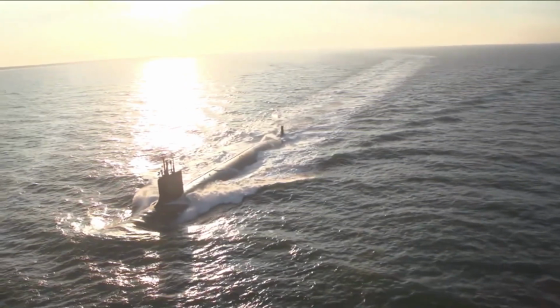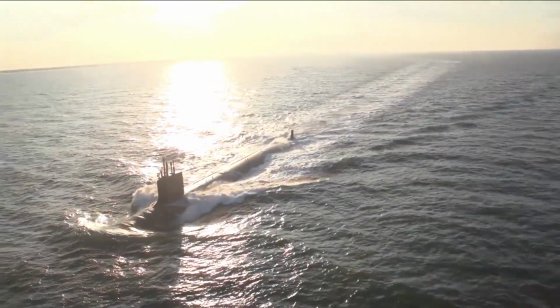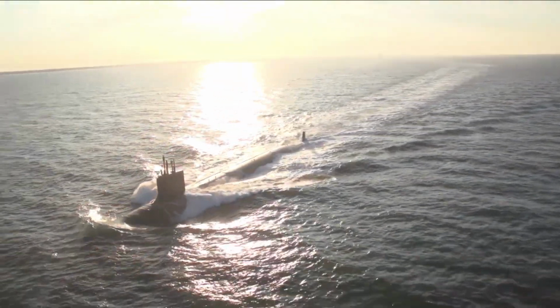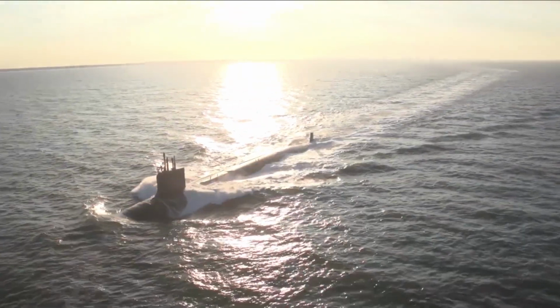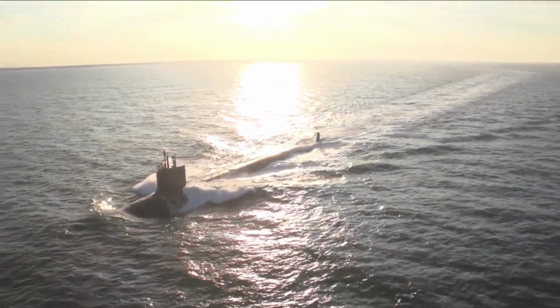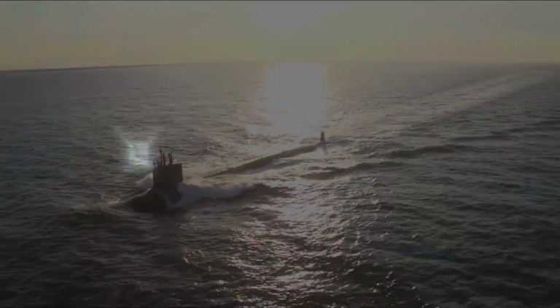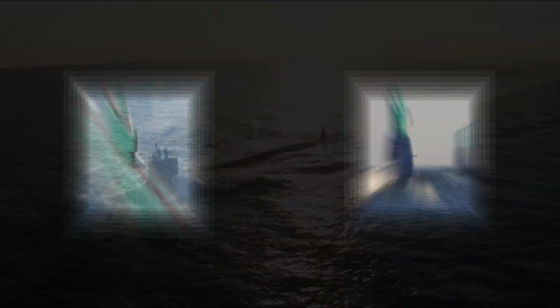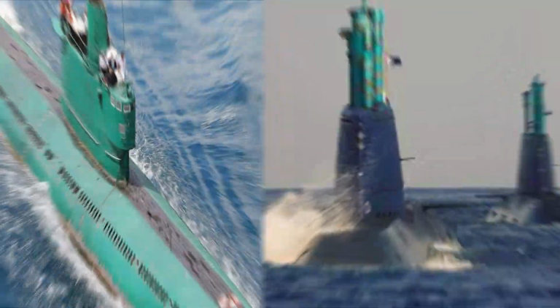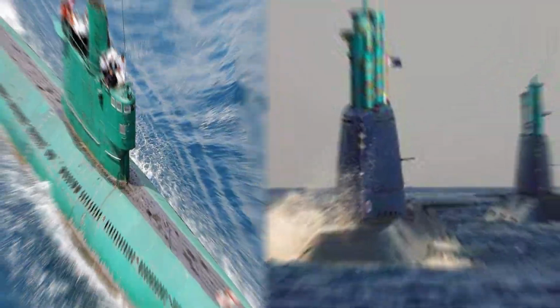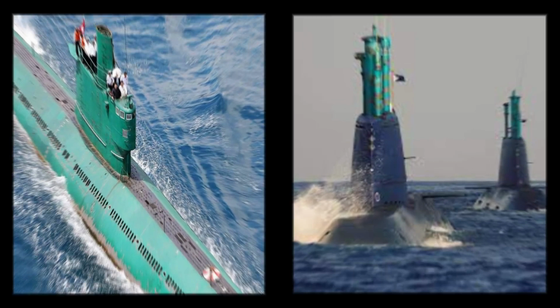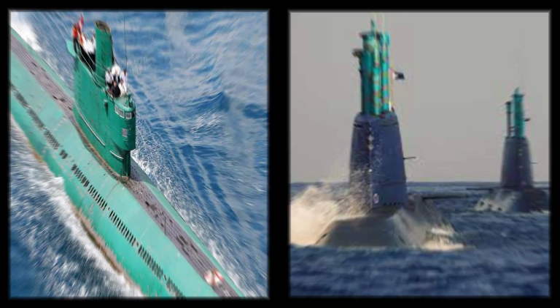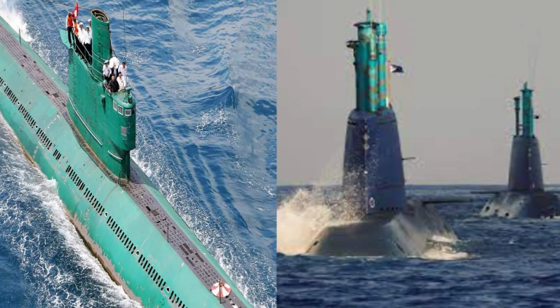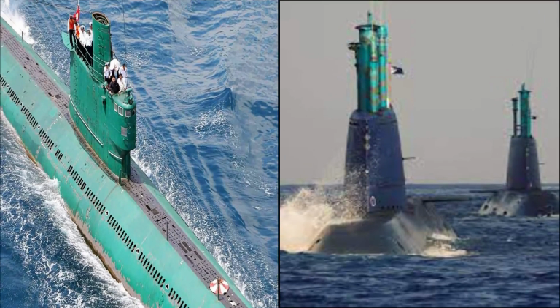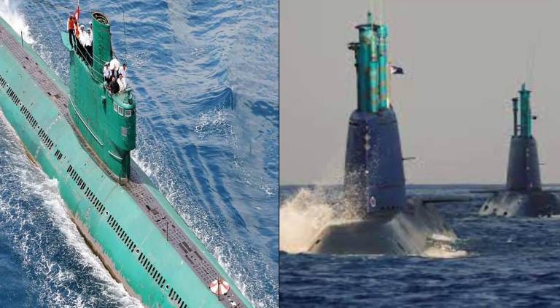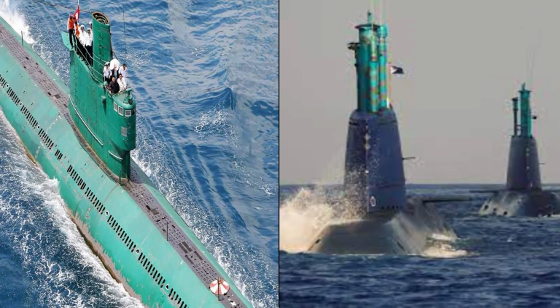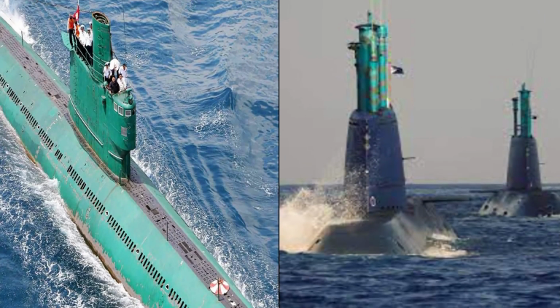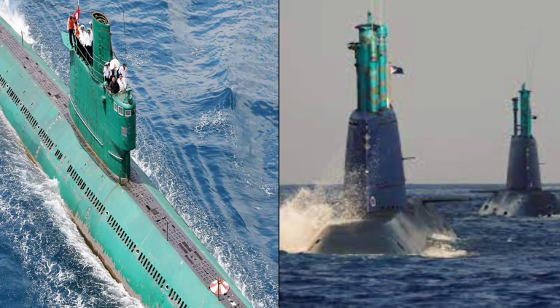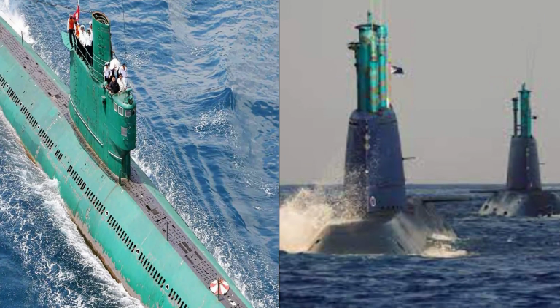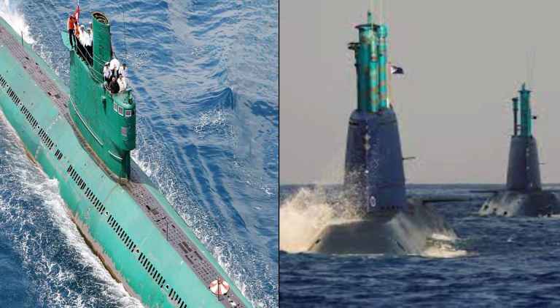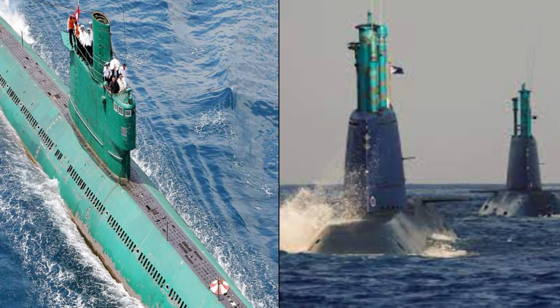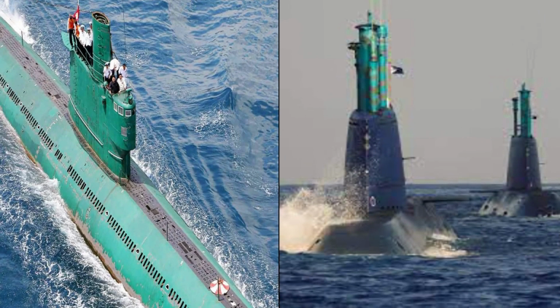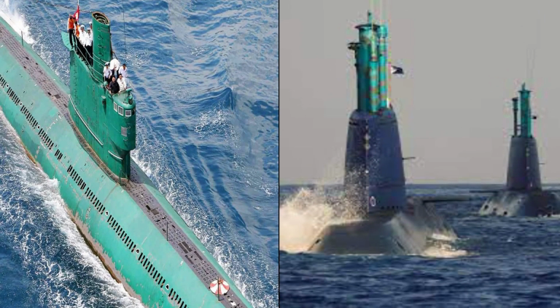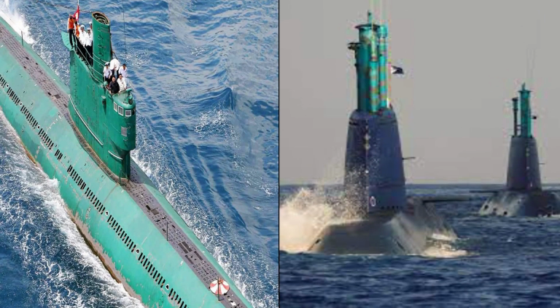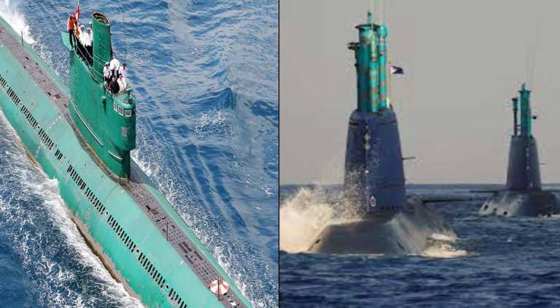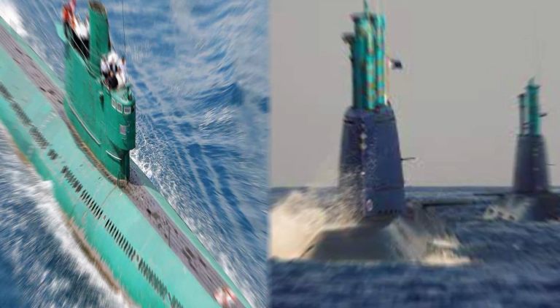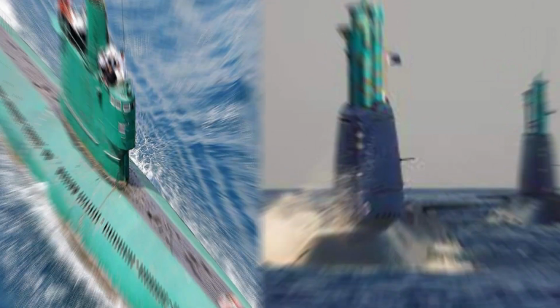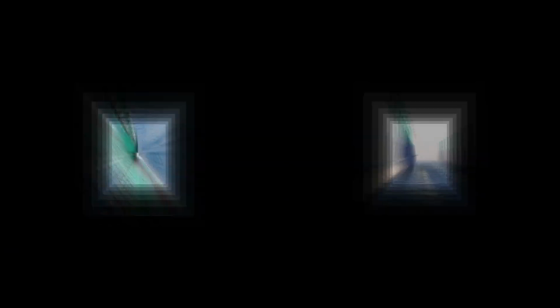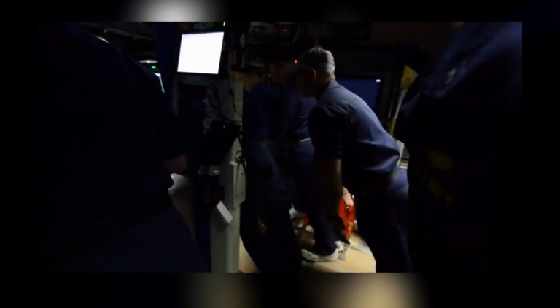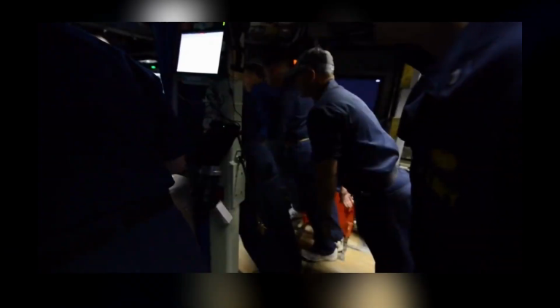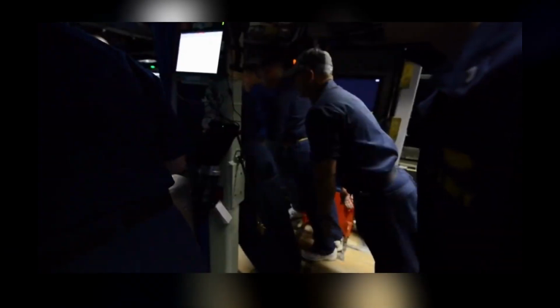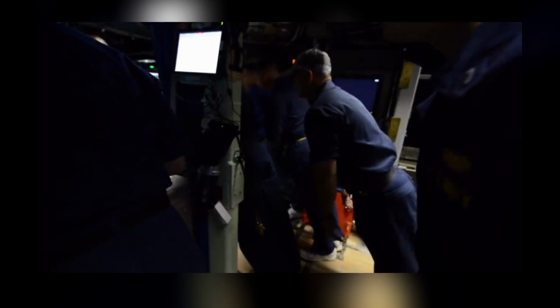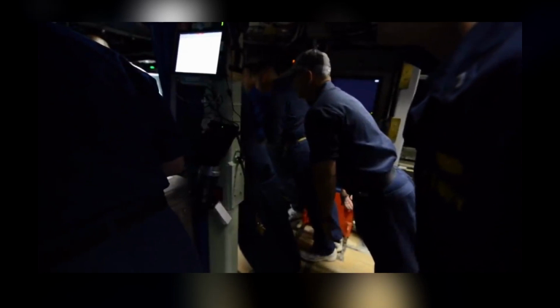On the other hand, indications showing that North Korea and Israel may possess nuclear-capable submarines have been found by analysts.